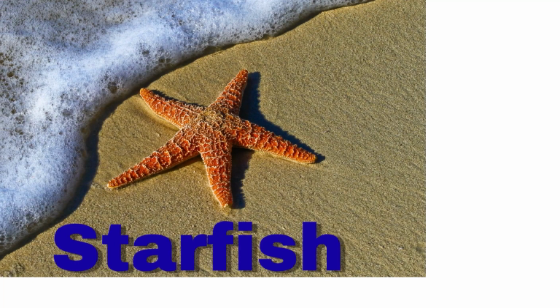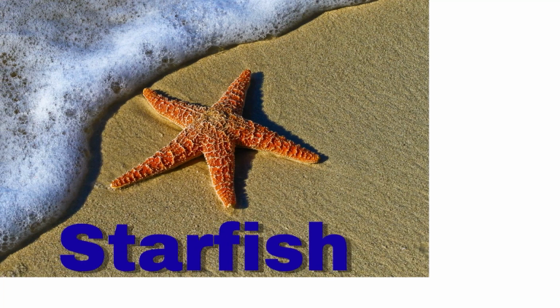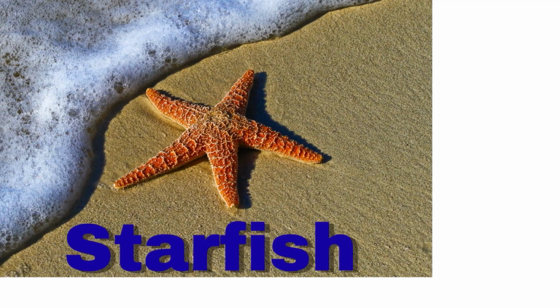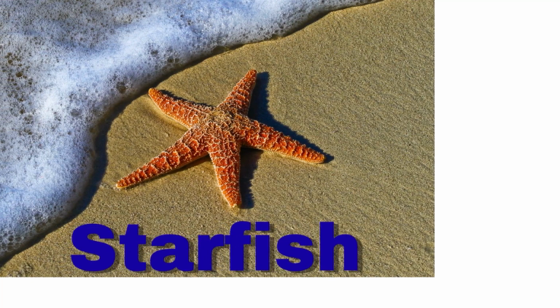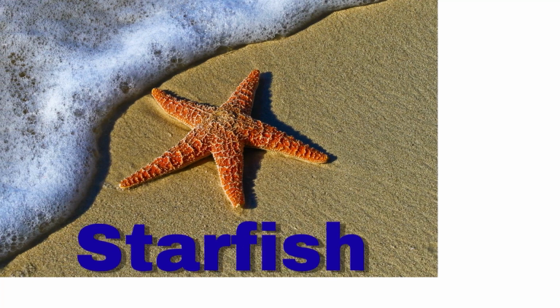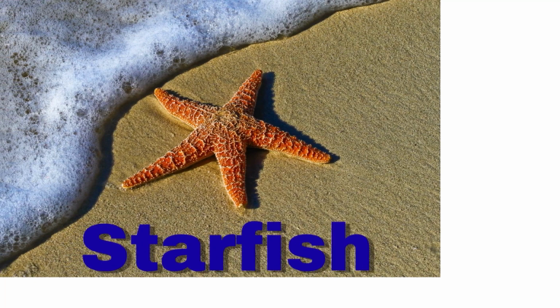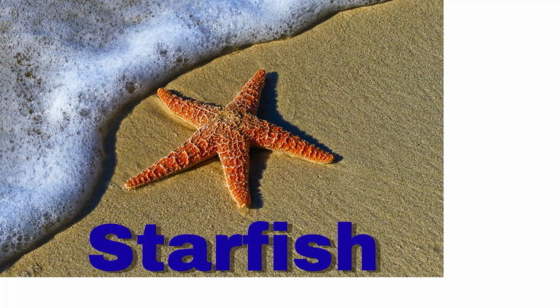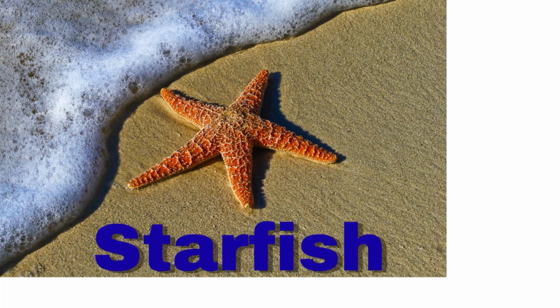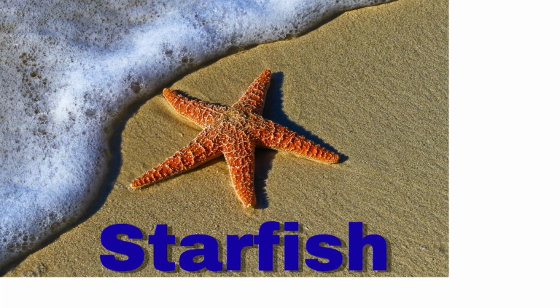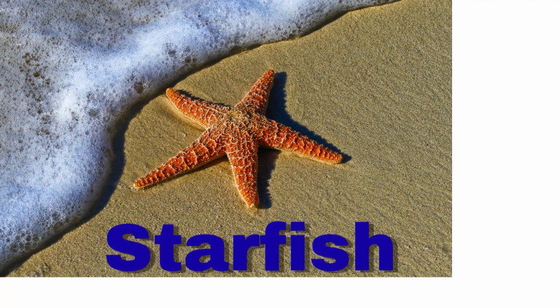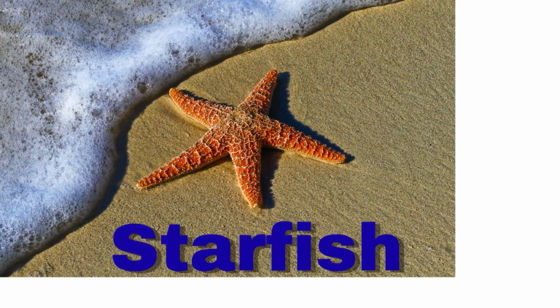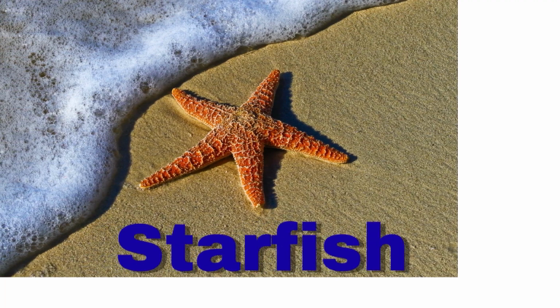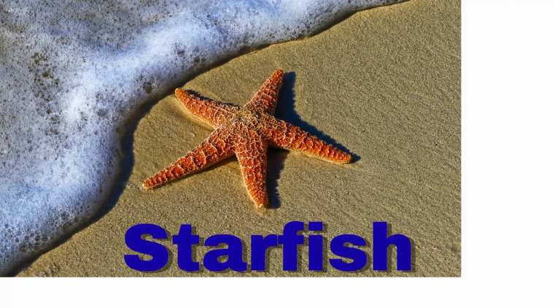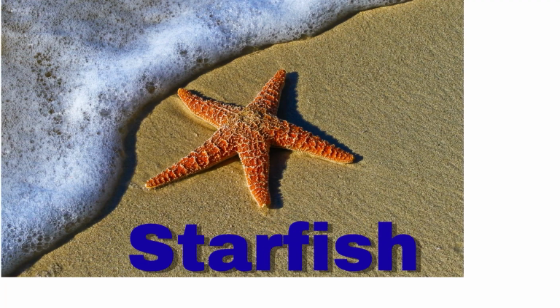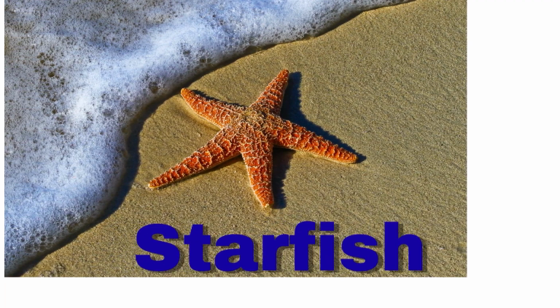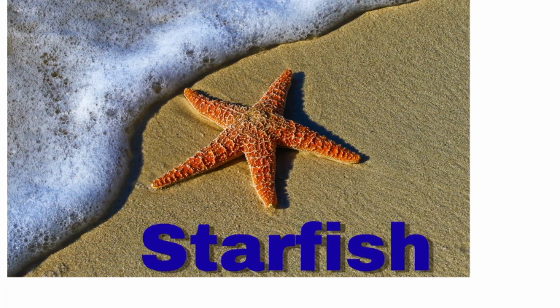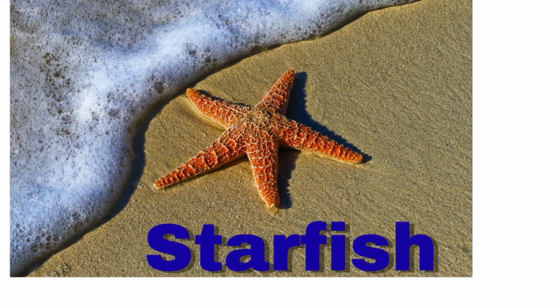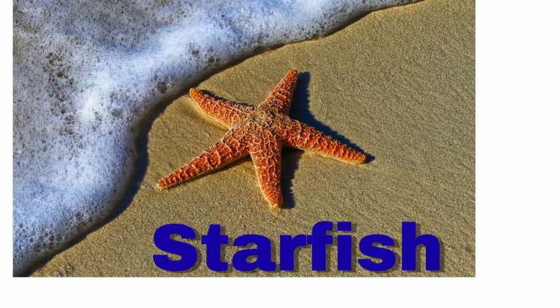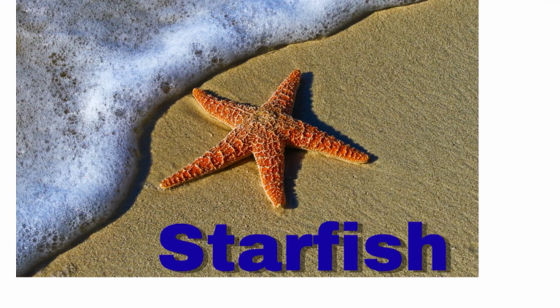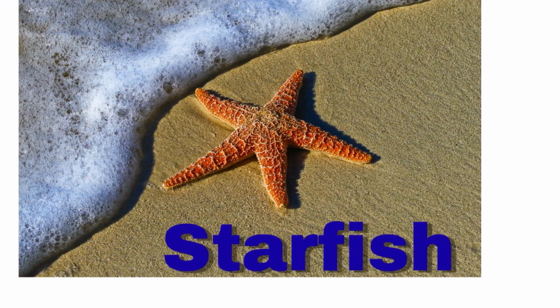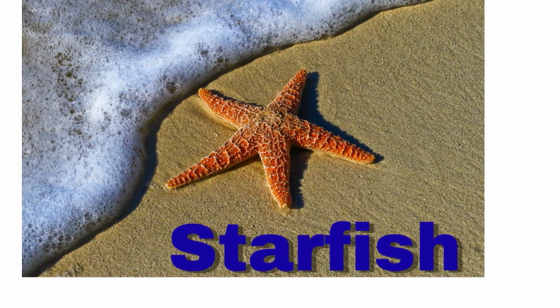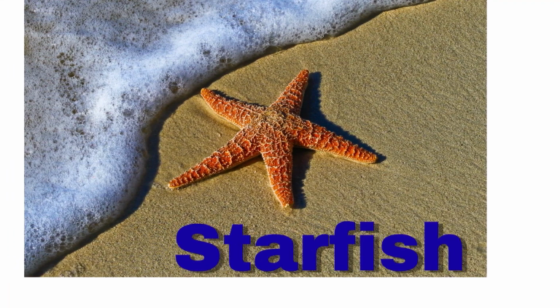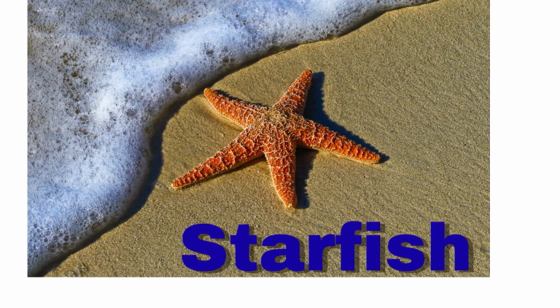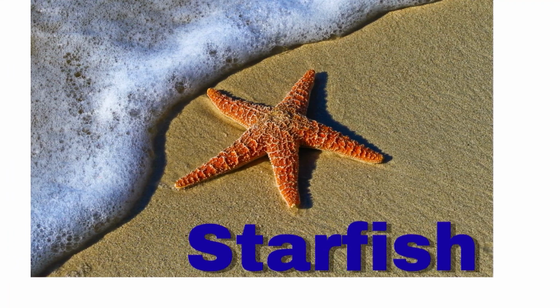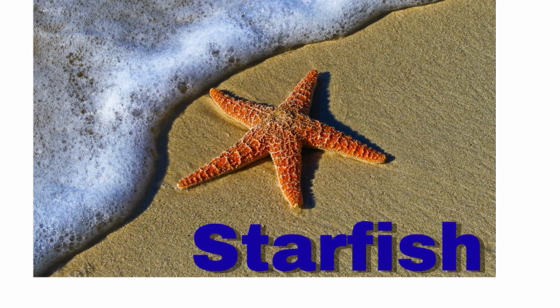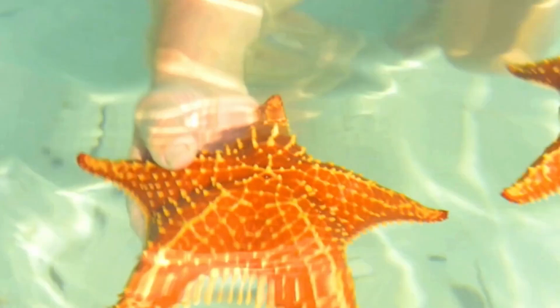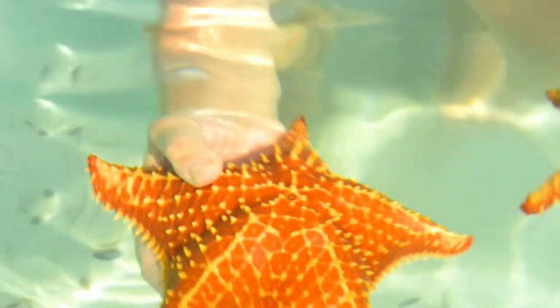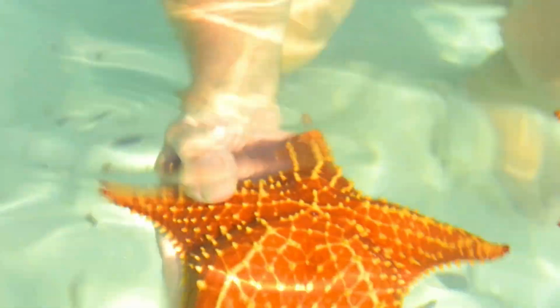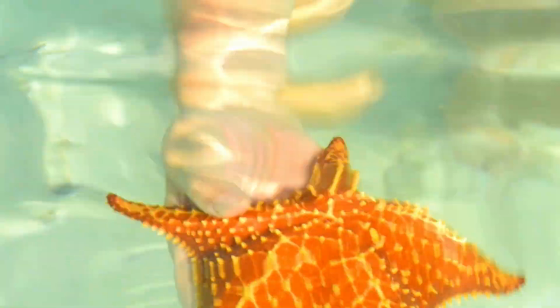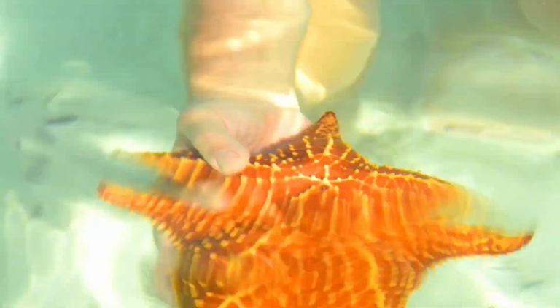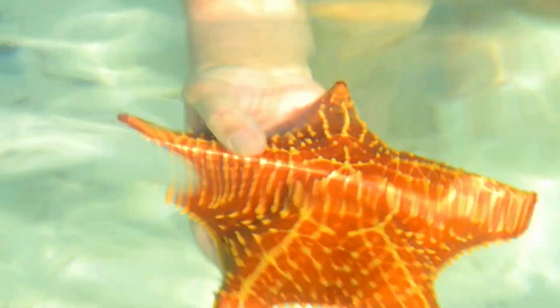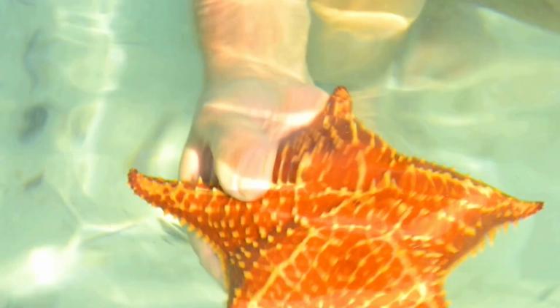Starfish. A starfish has five arms. It can grow them back if lost.